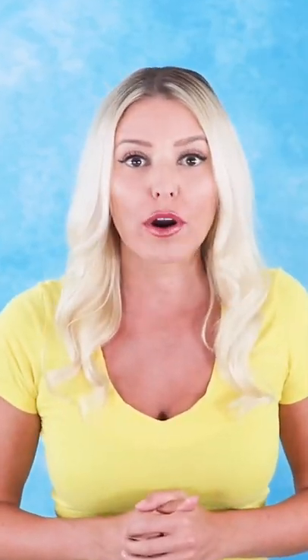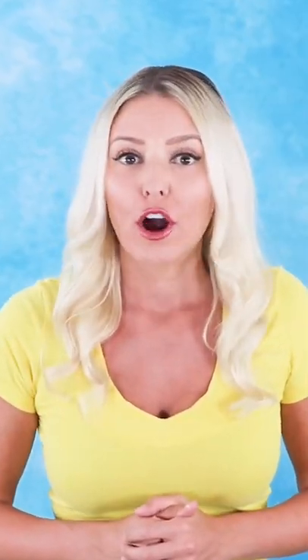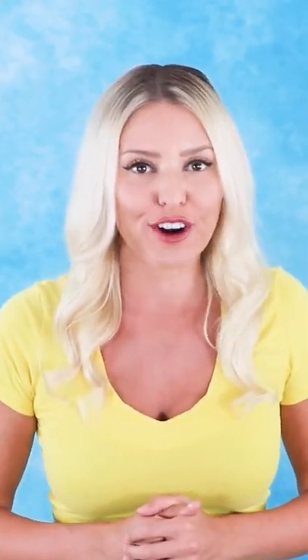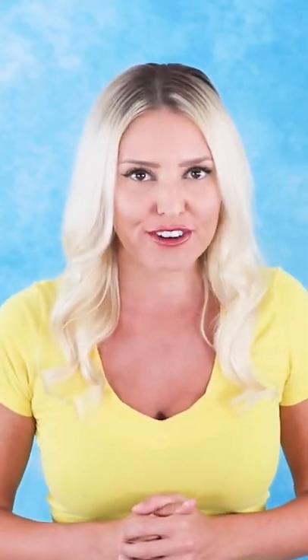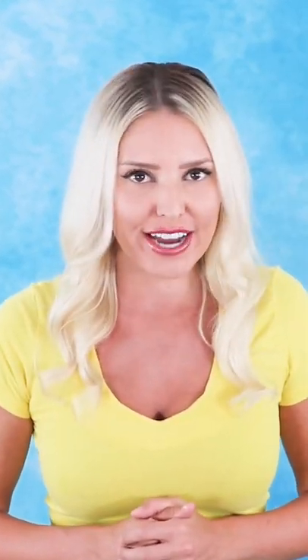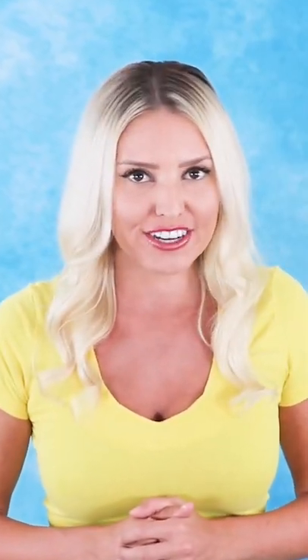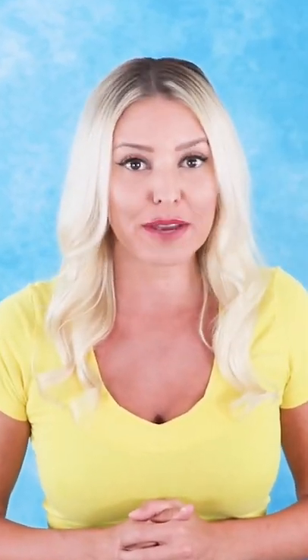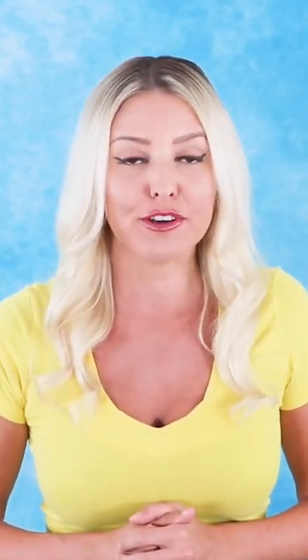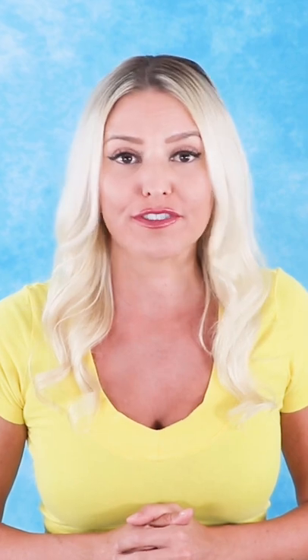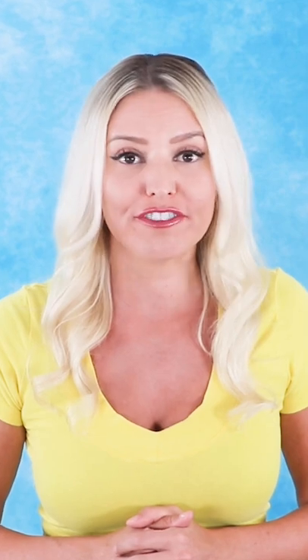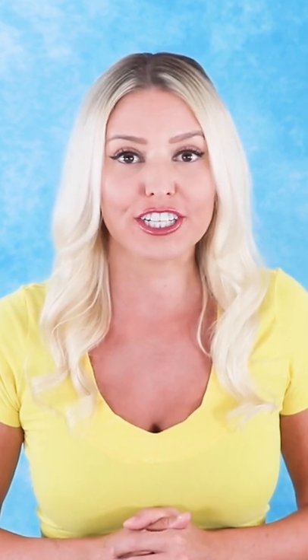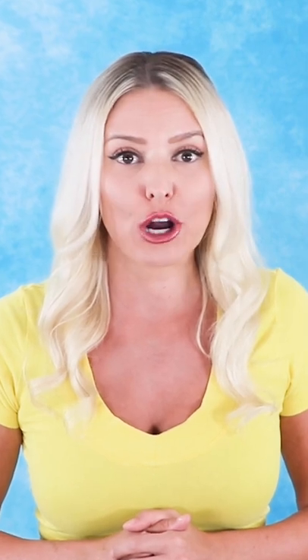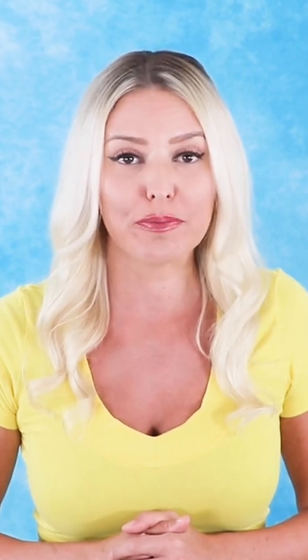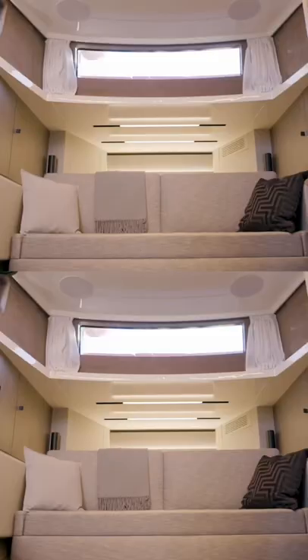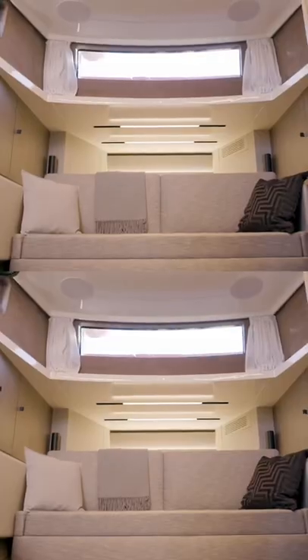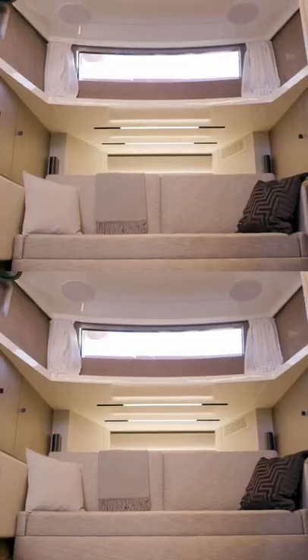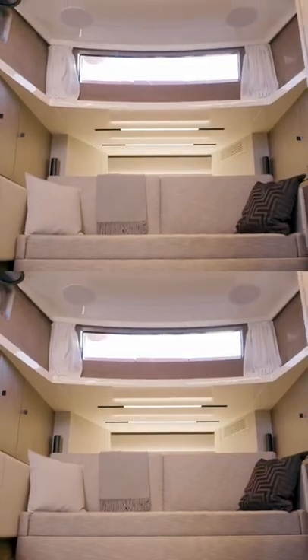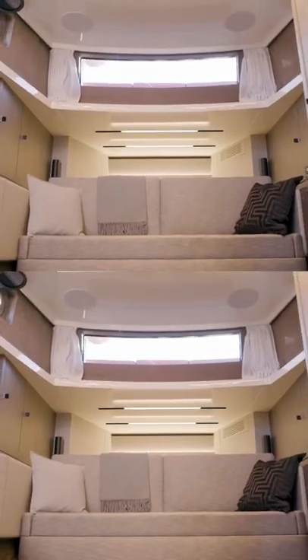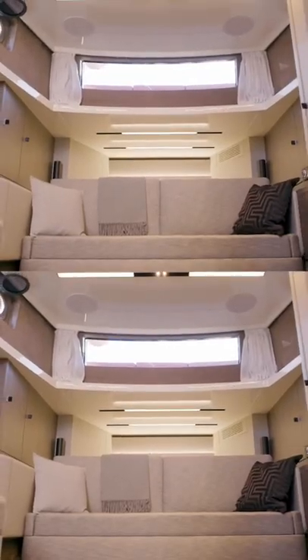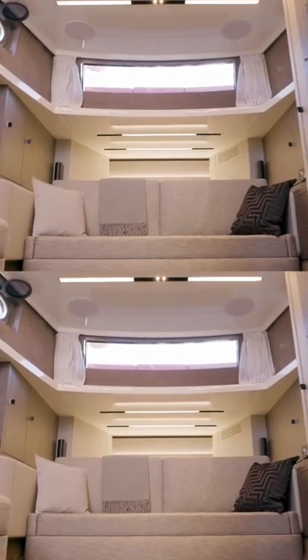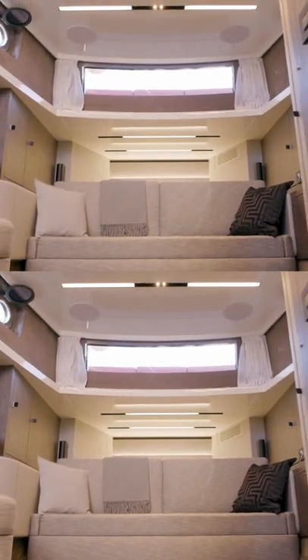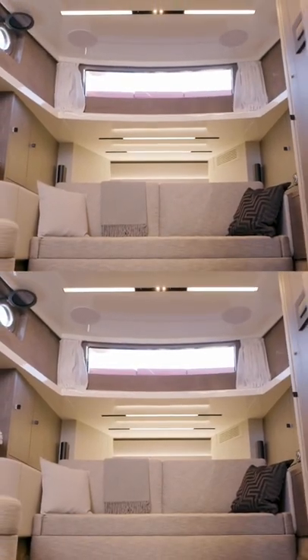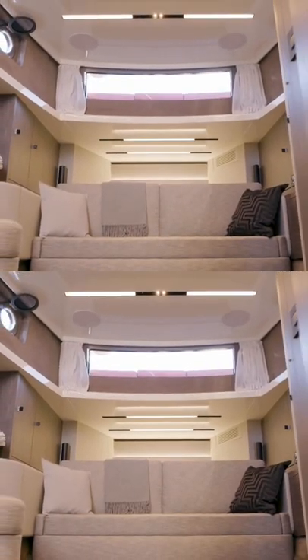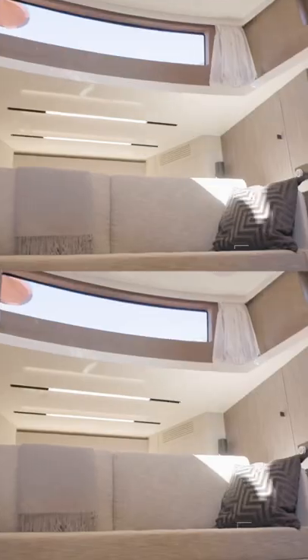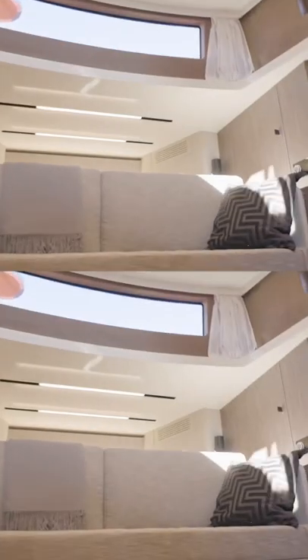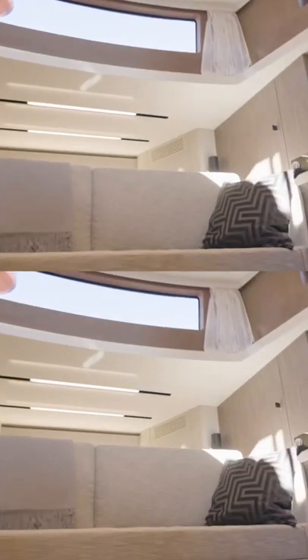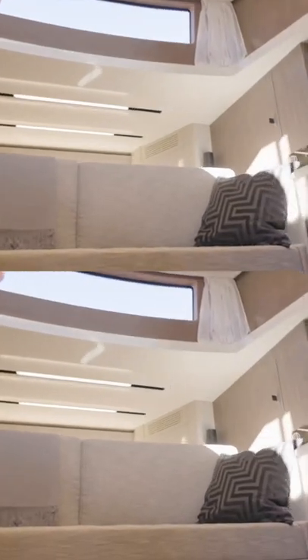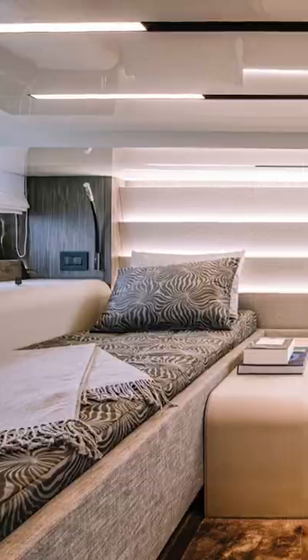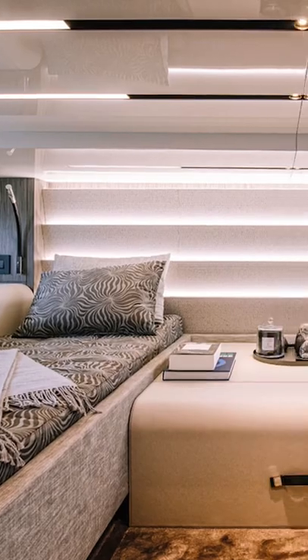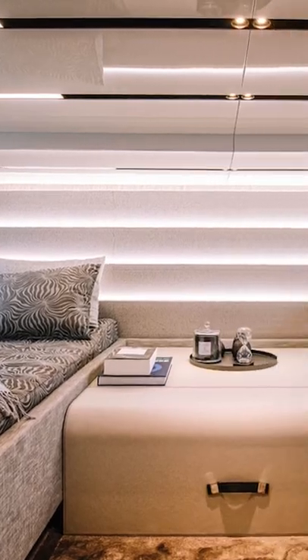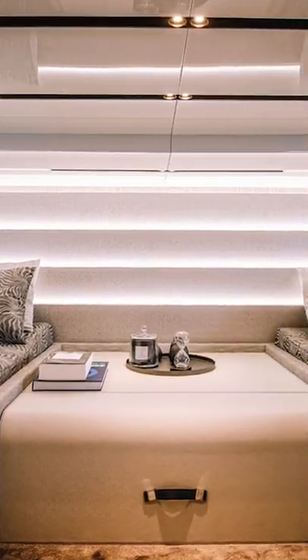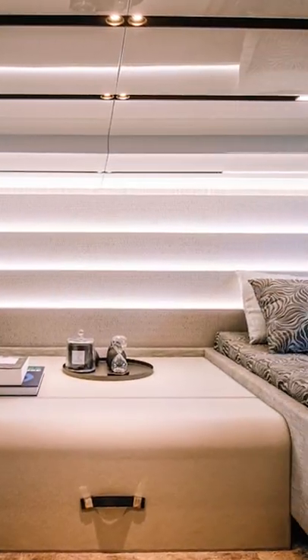For overnighting, there's a beautifully finished open-plan cabin with two singles and a forward dinette that morphs into a double.